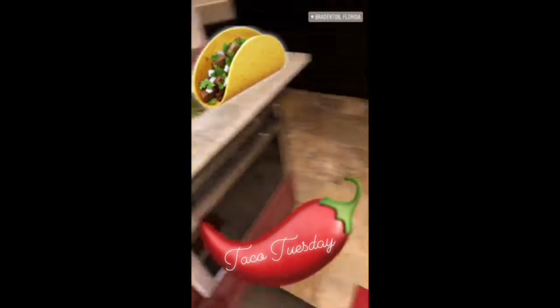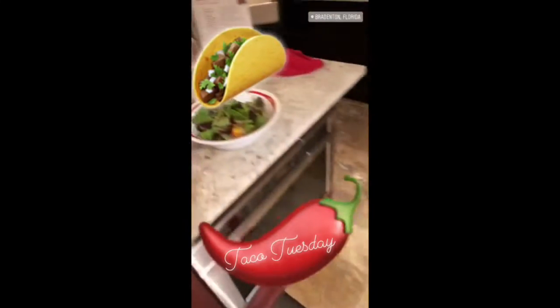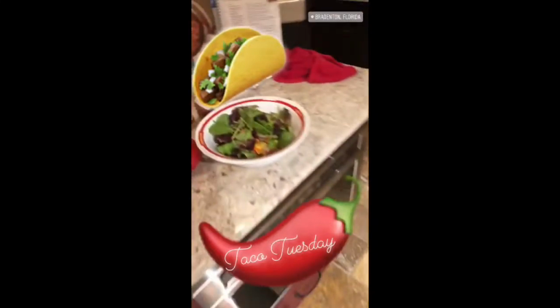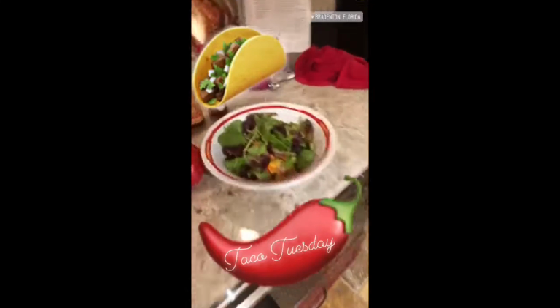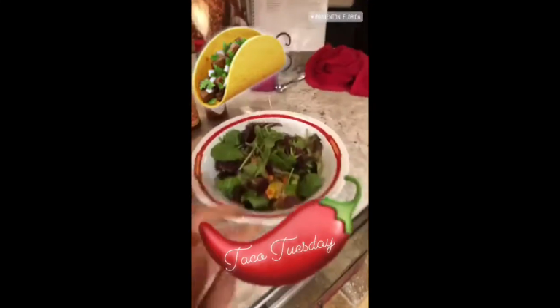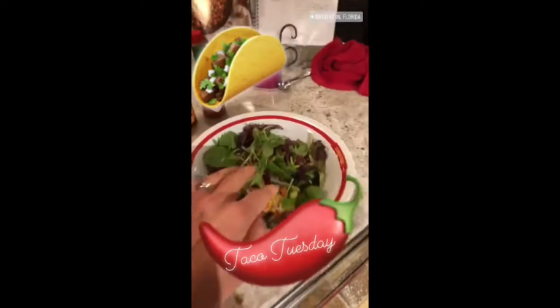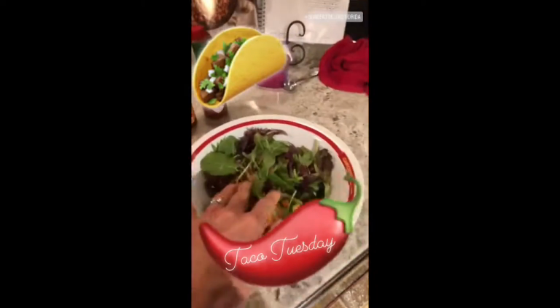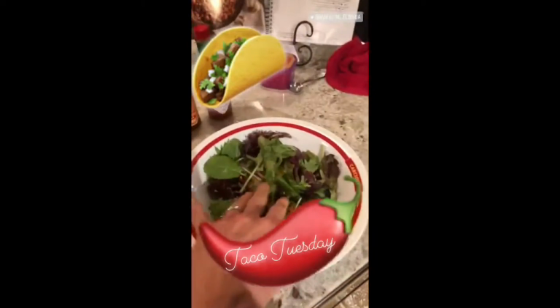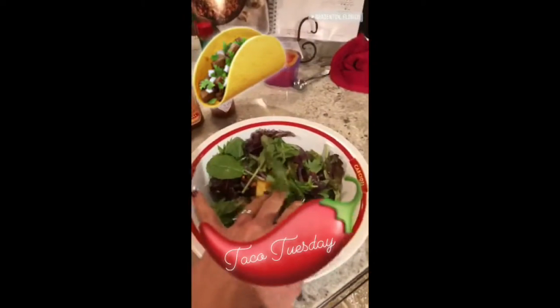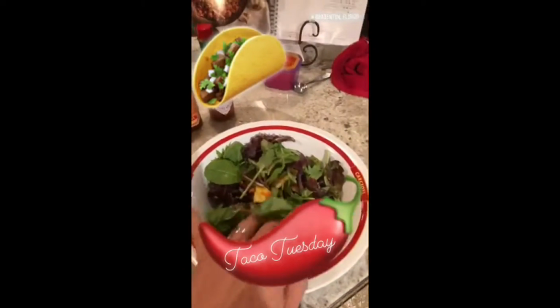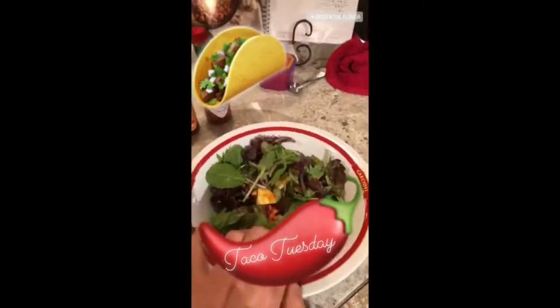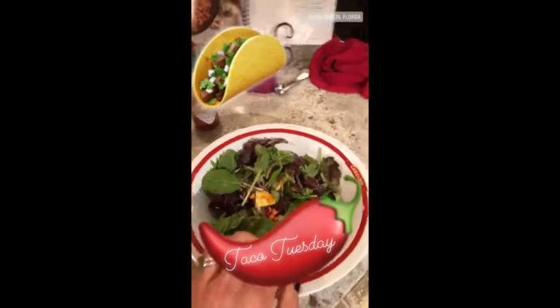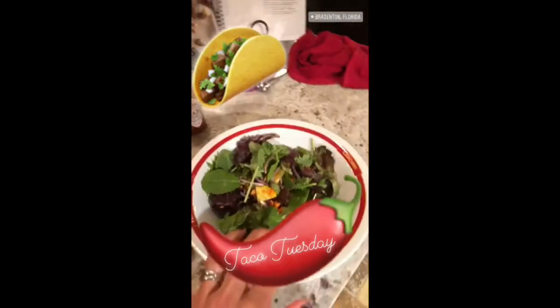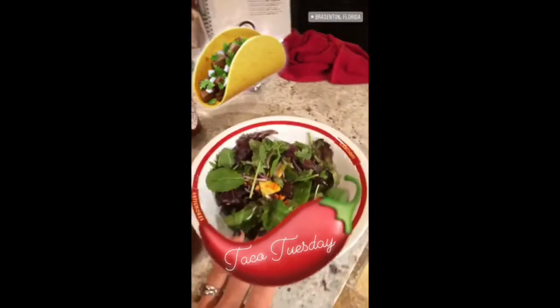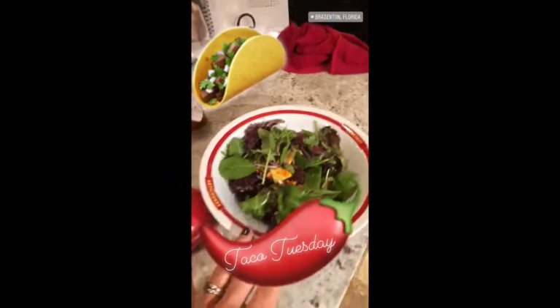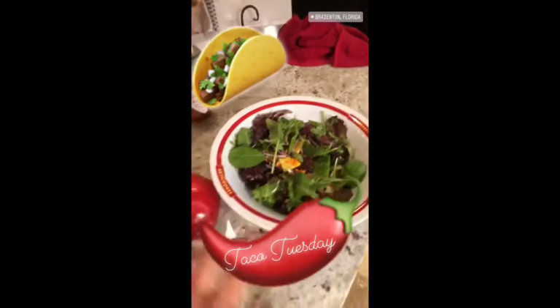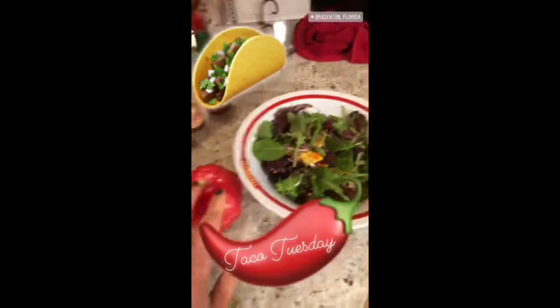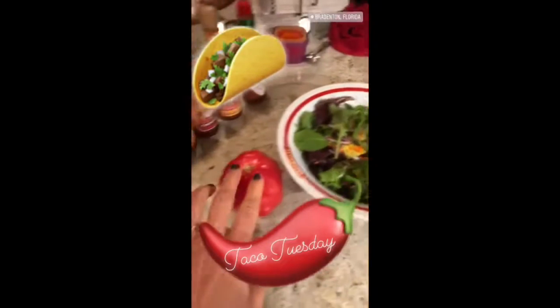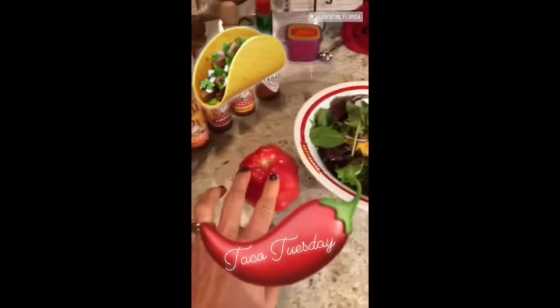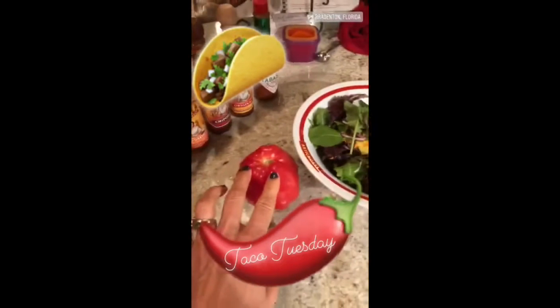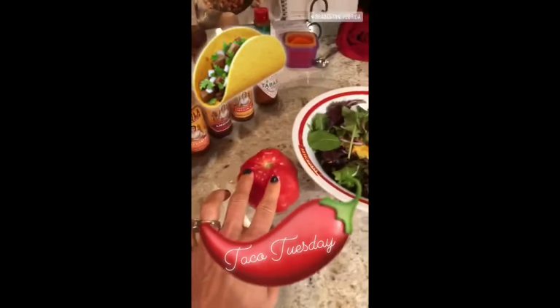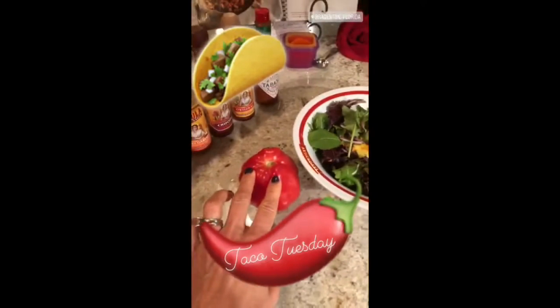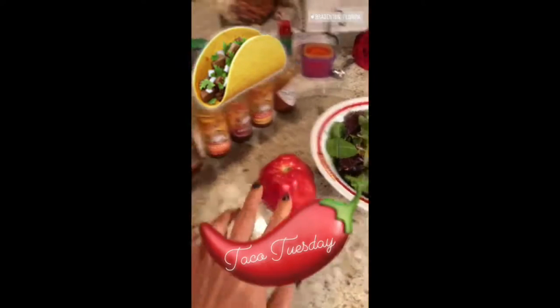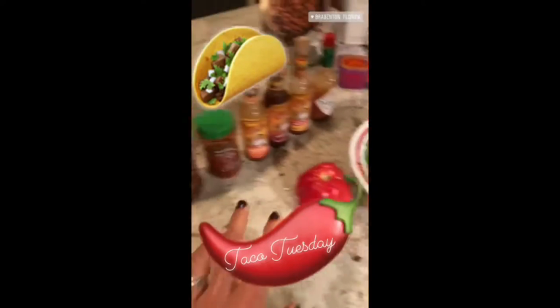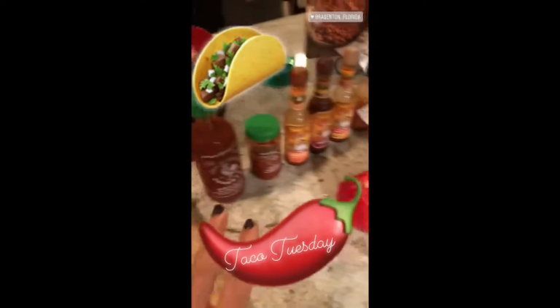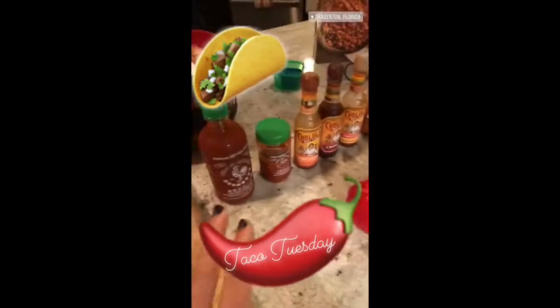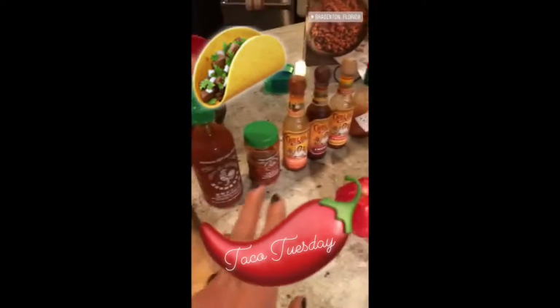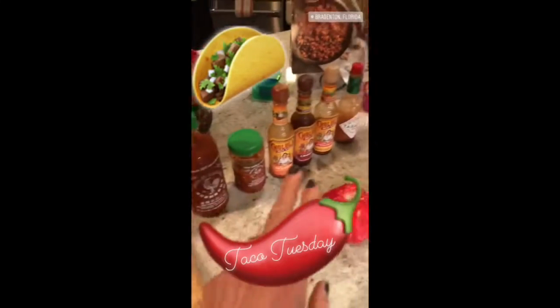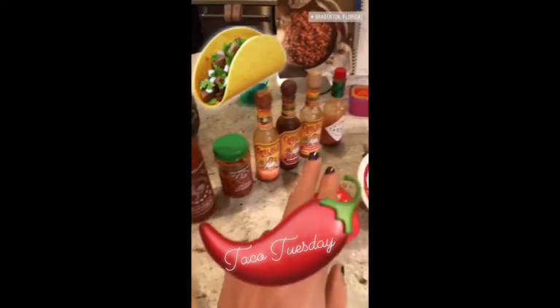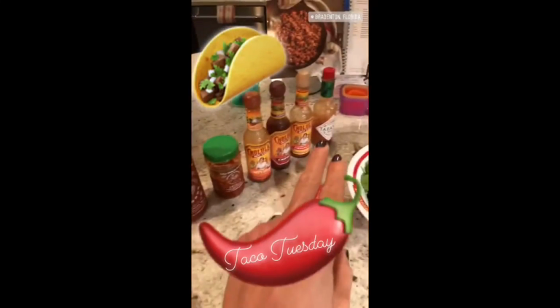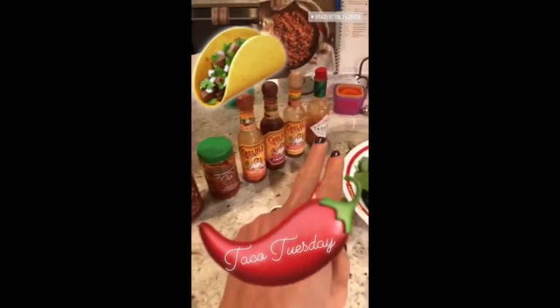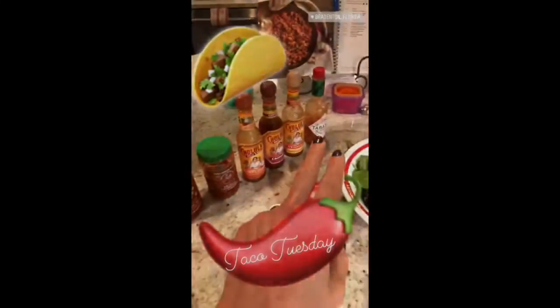I've got a bowl full of beautiful greens and veggies, an heirloom tomato I'm going to cut up, and all the hot sauces.